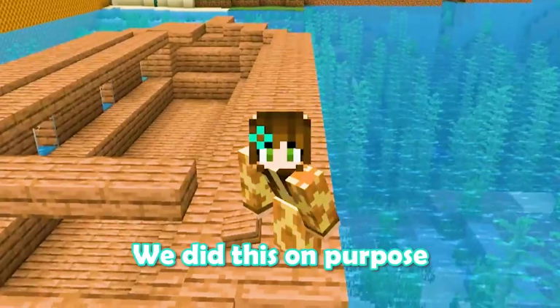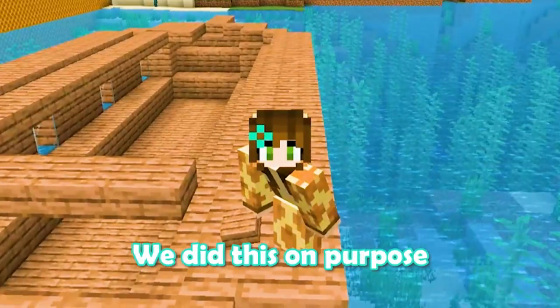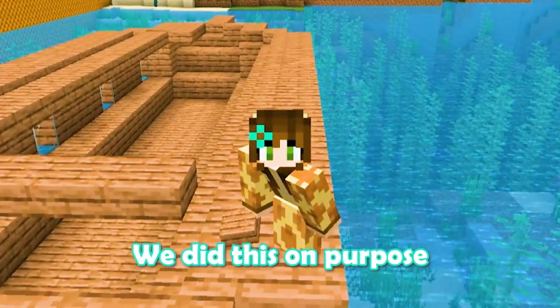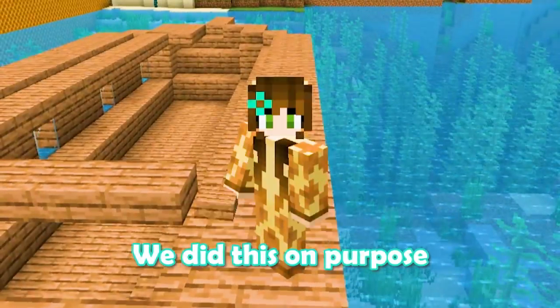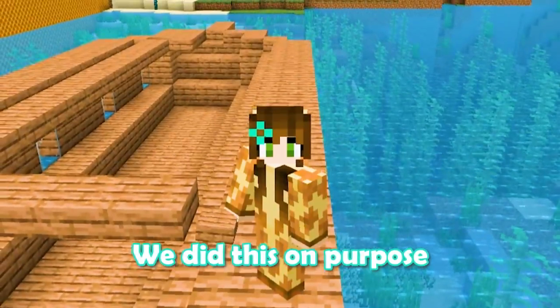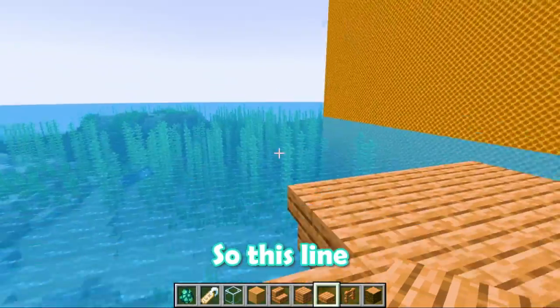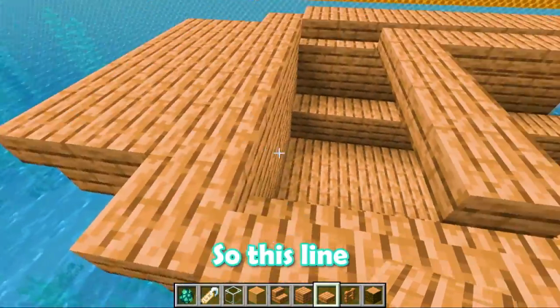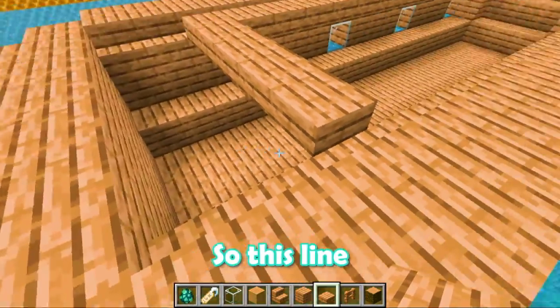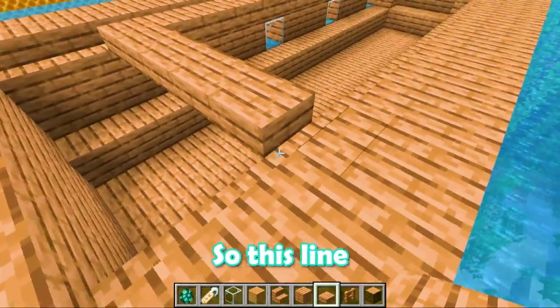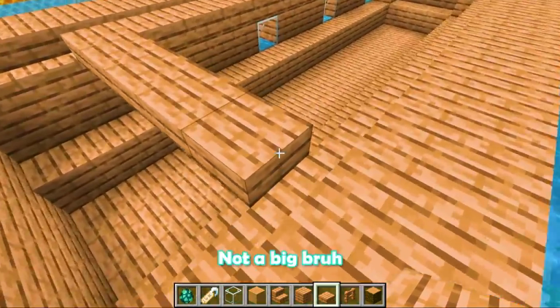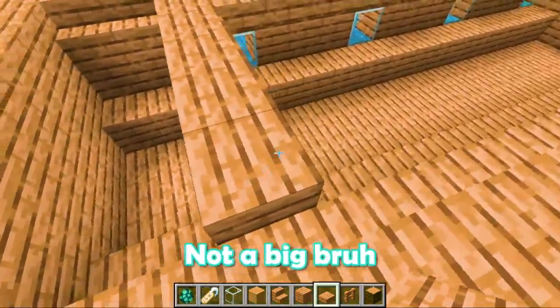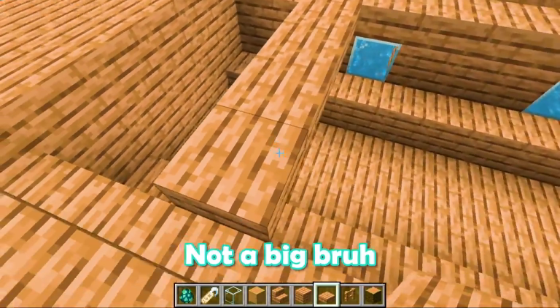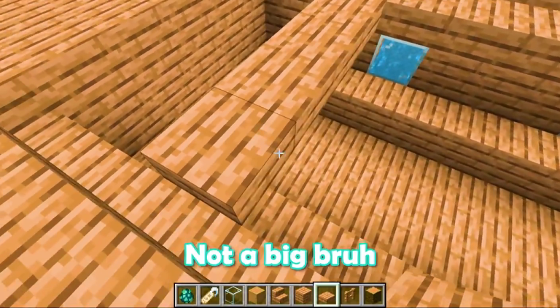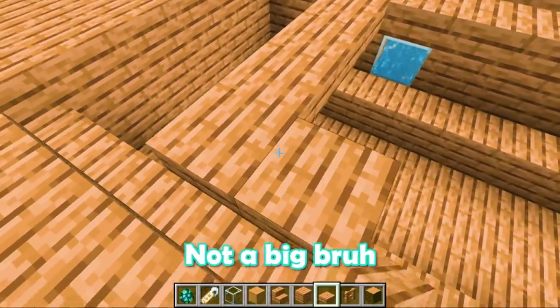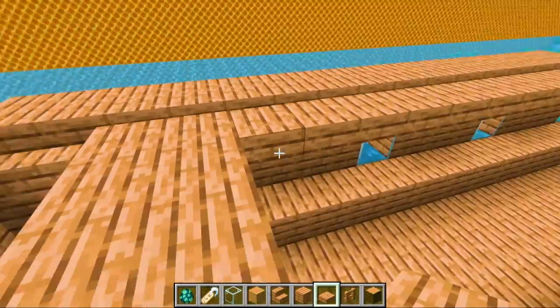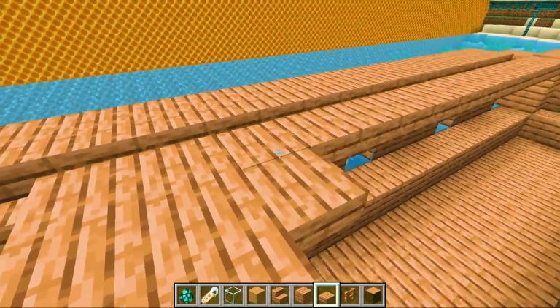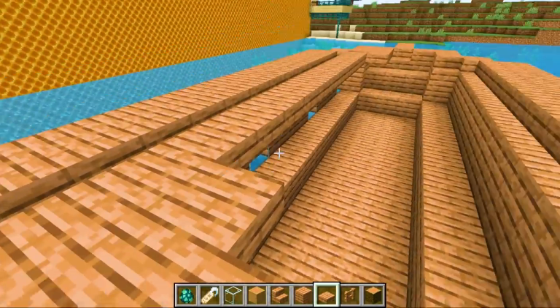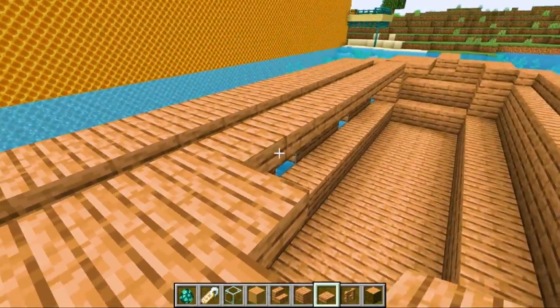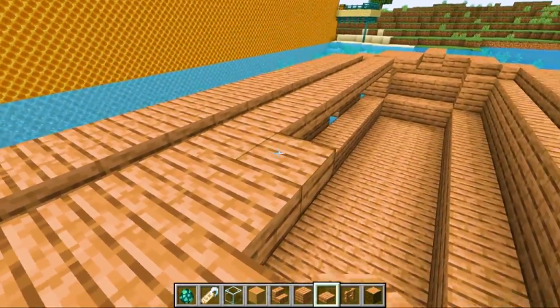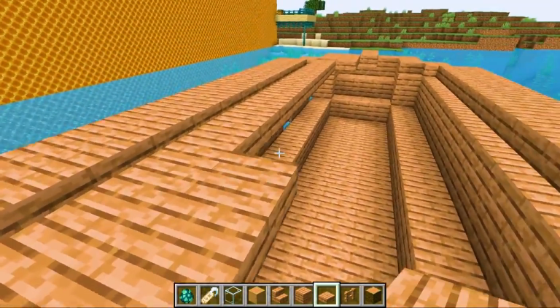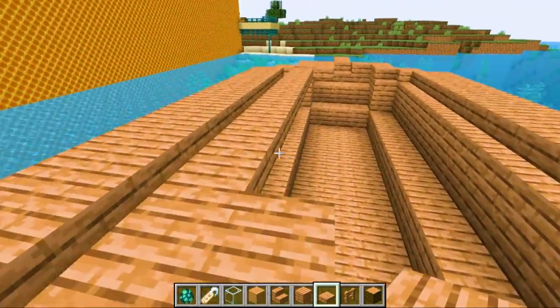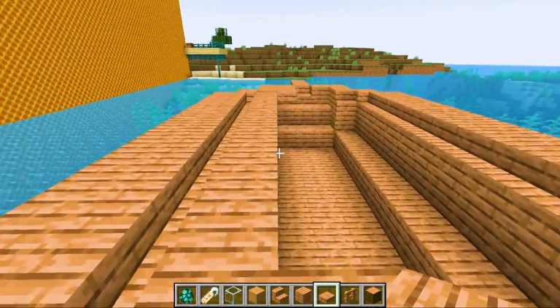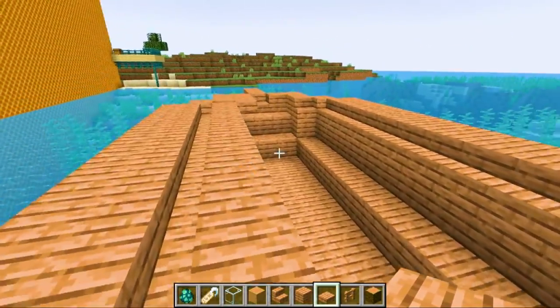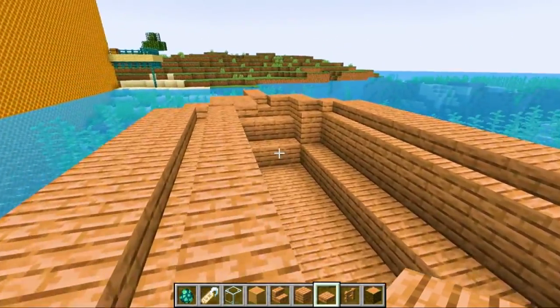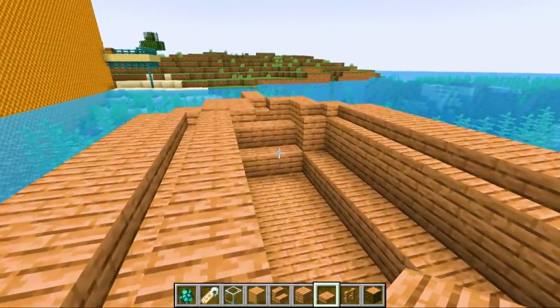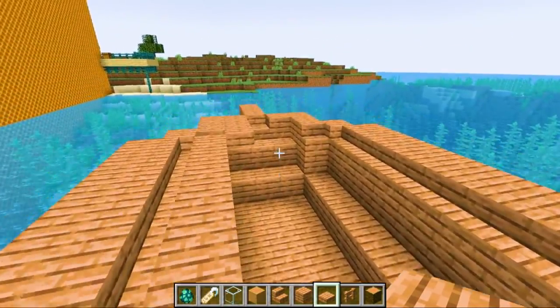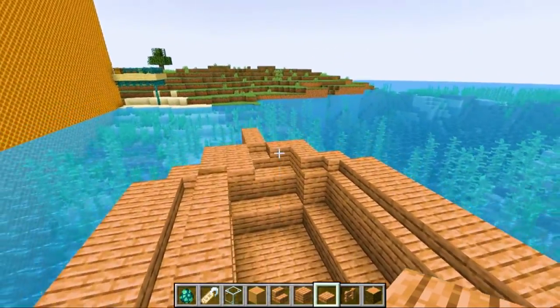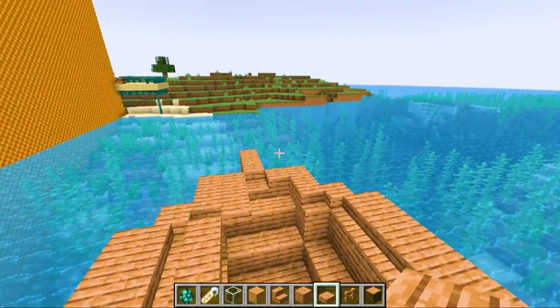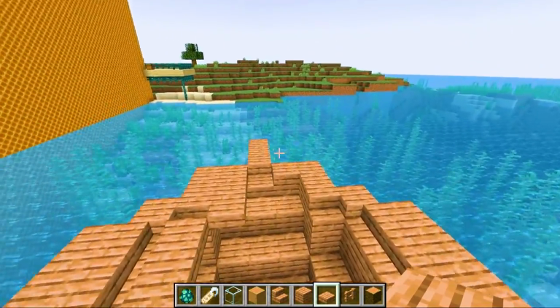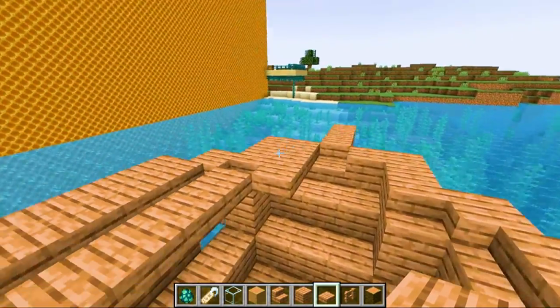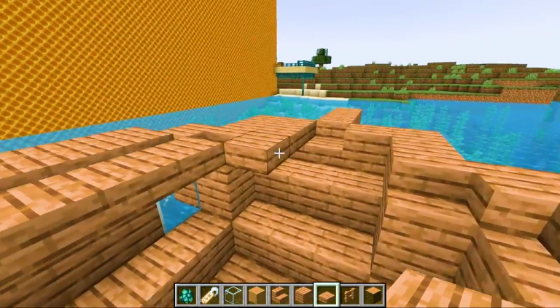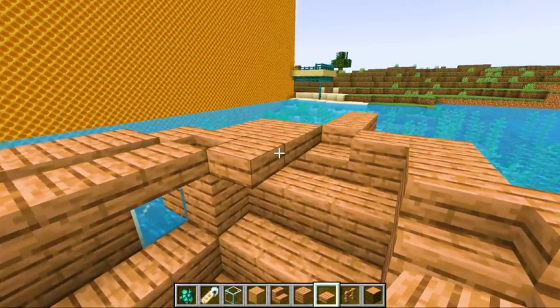If anyone asks, we did this on purpose. So this line, not a big problem. The boats in the Minecraft thing, they have trapdoors that go under the underneath.